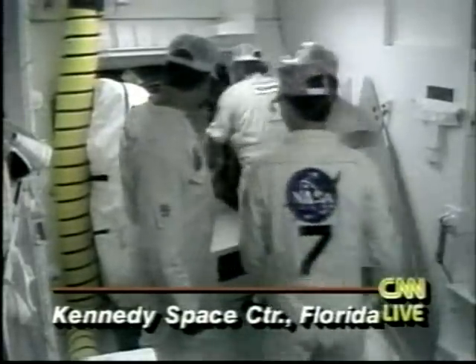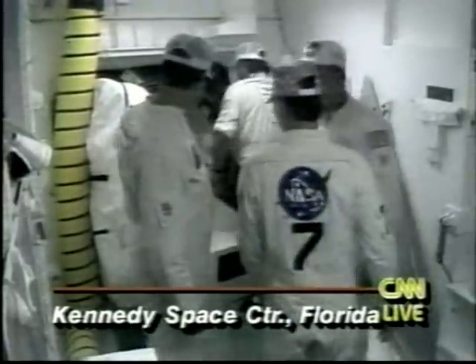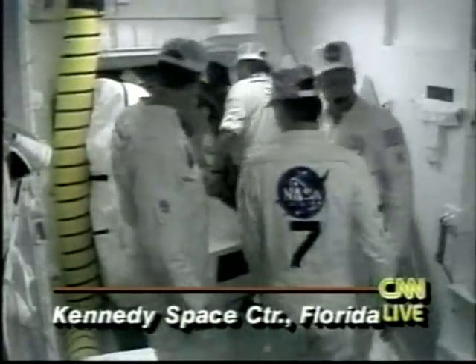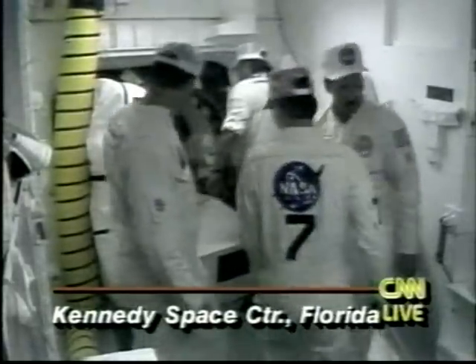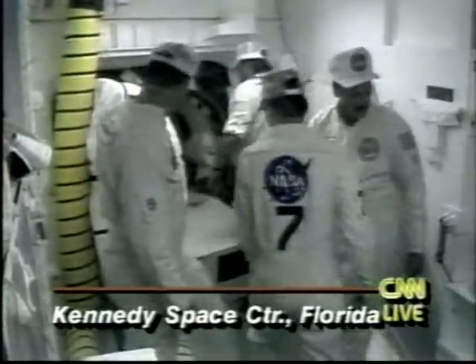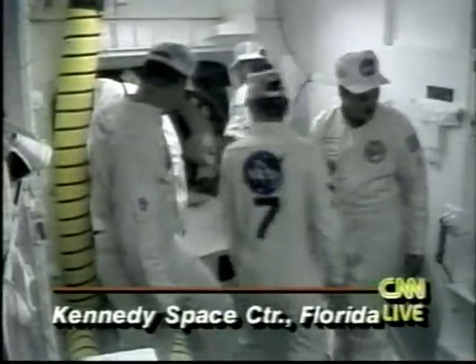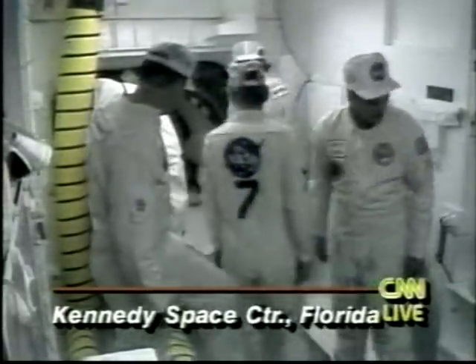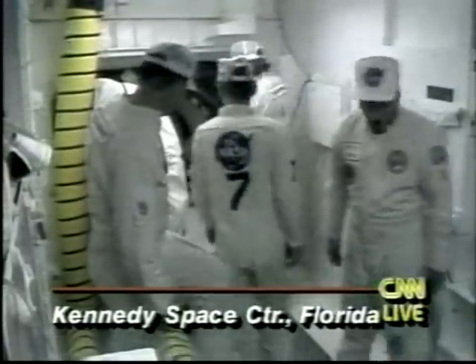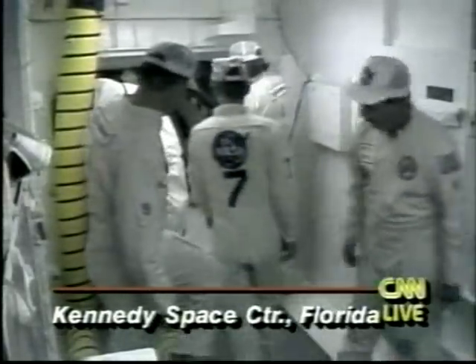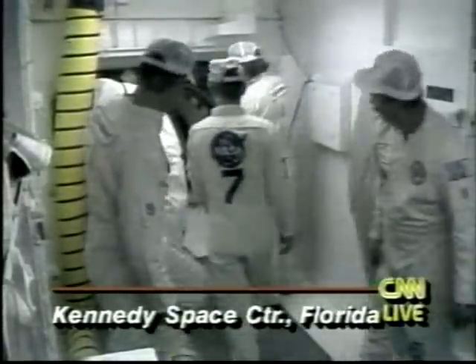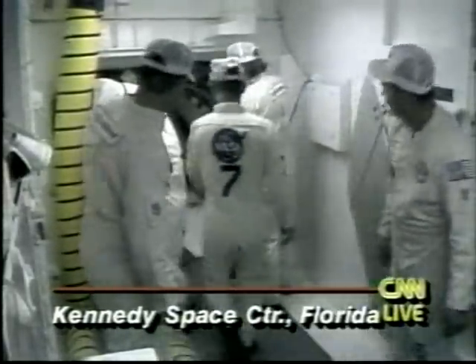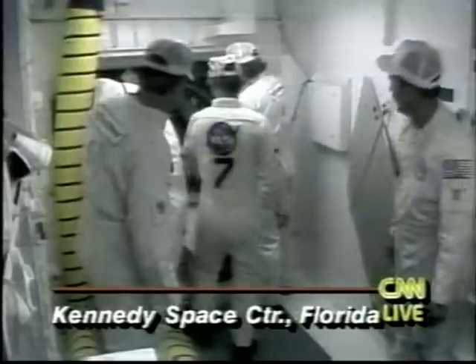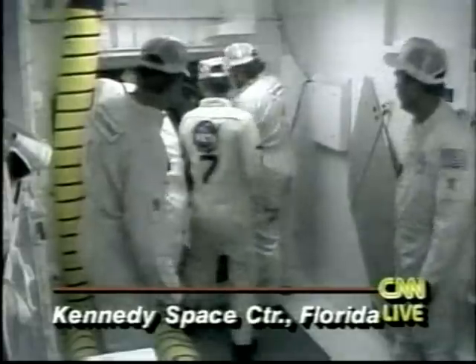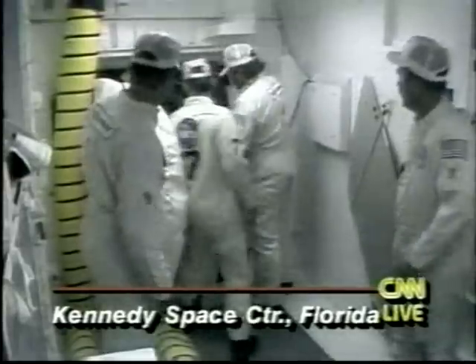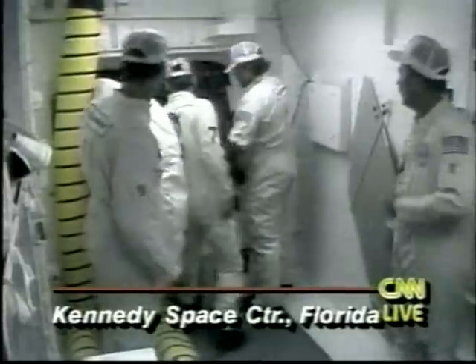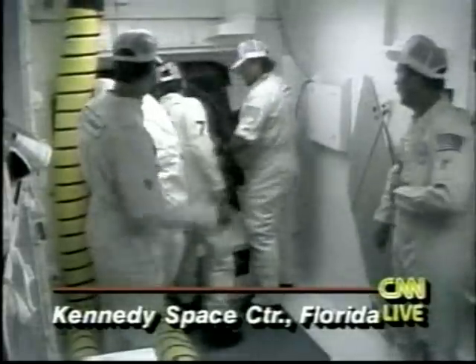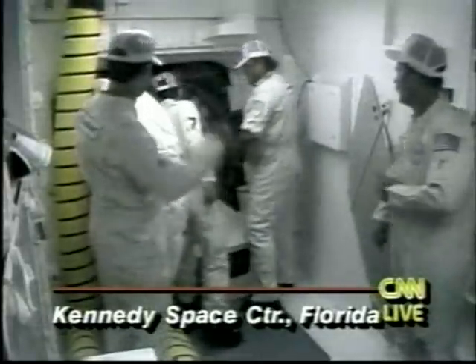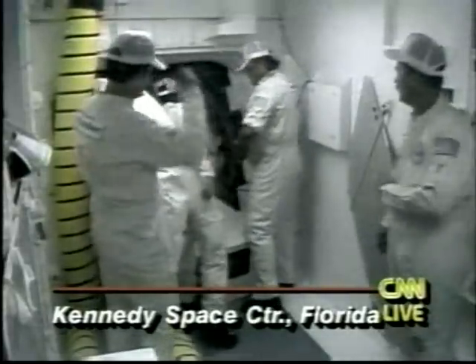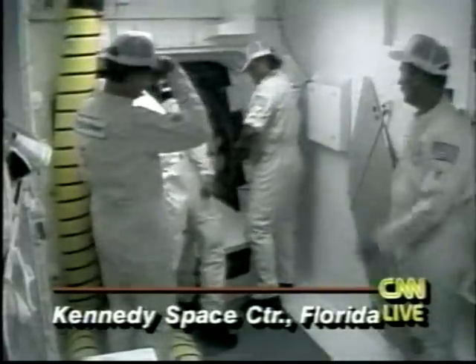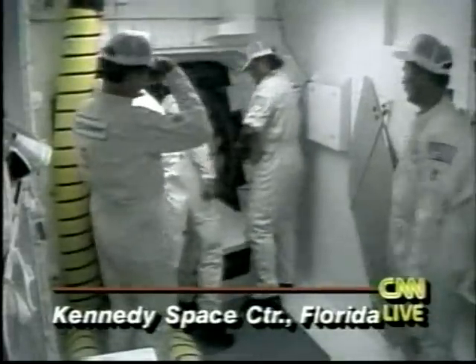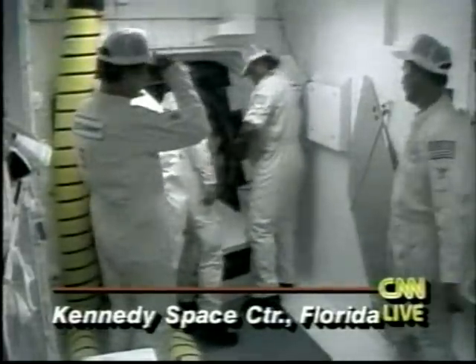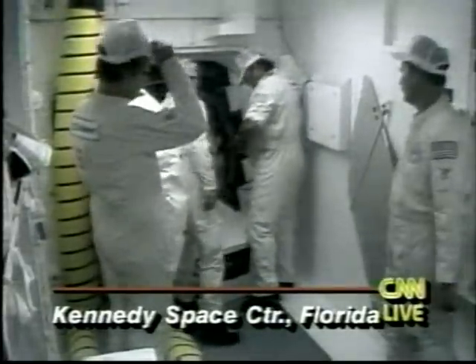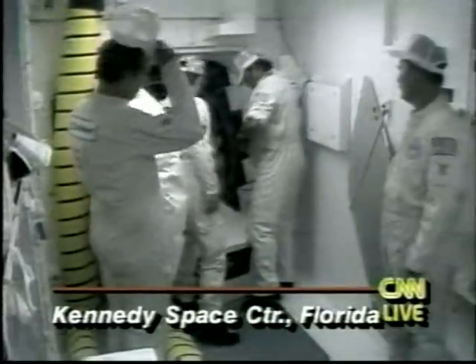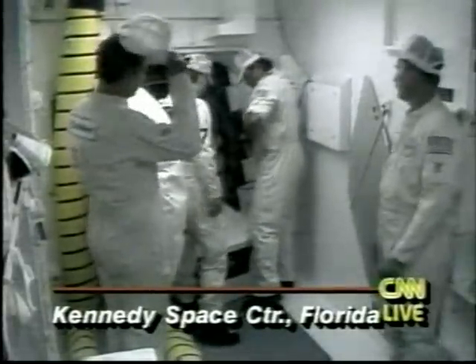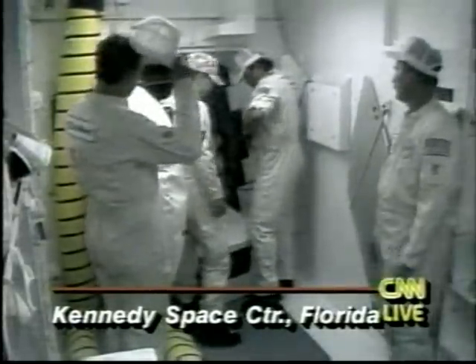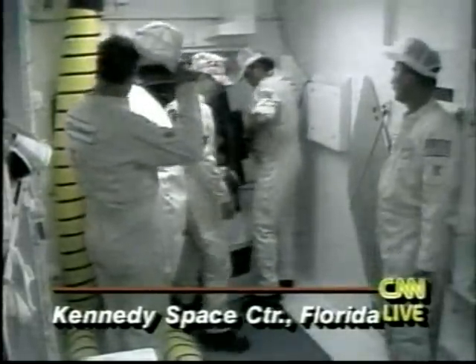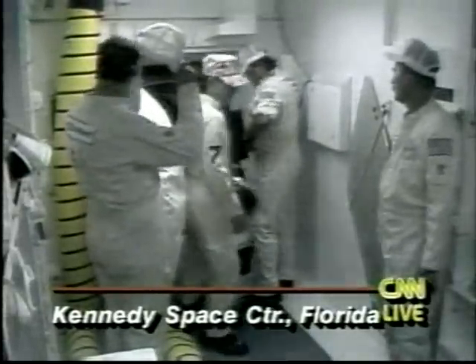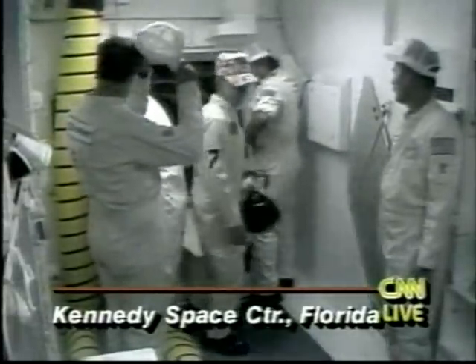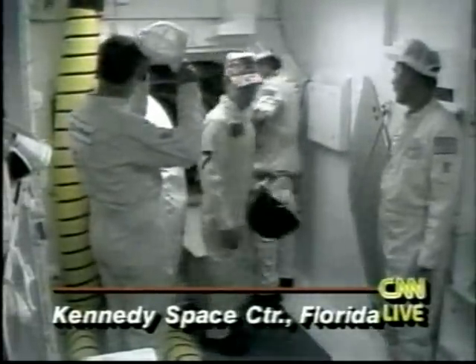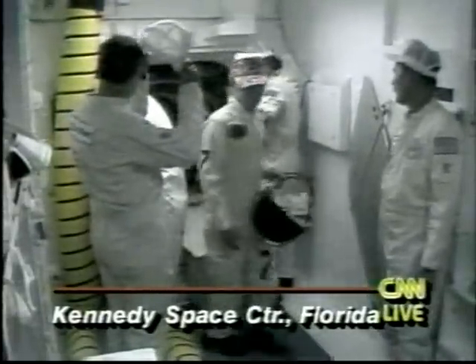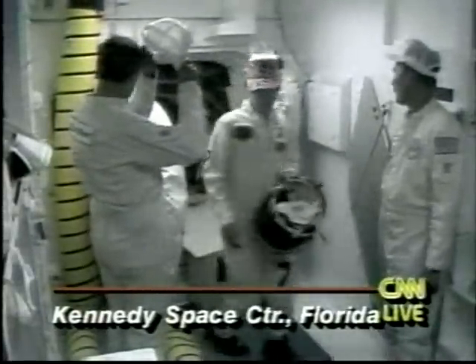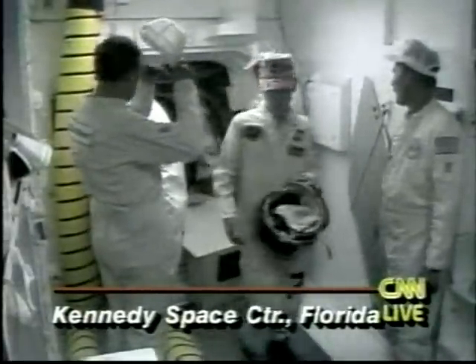These are the astronauts who sit on the lower deck of the two-deck shuttle orbiter flight compartment.